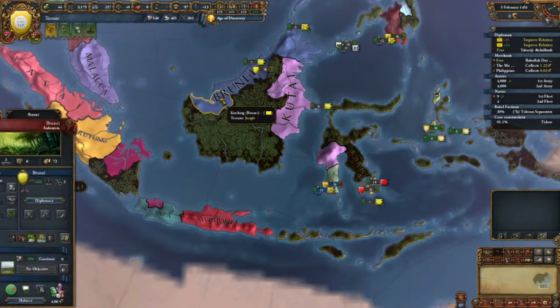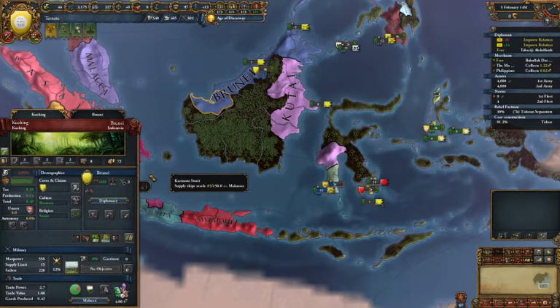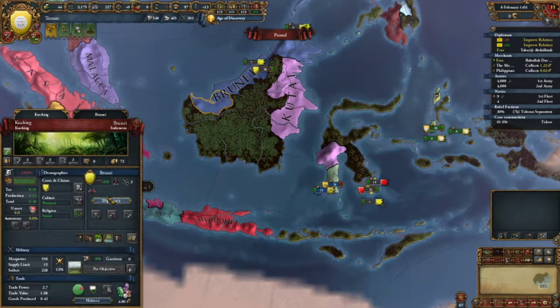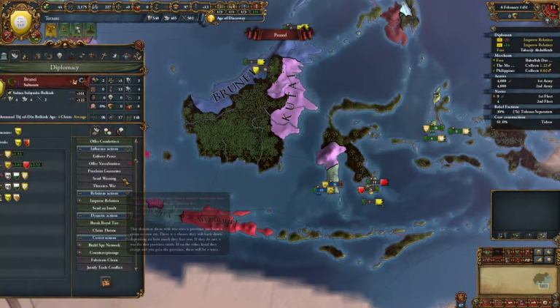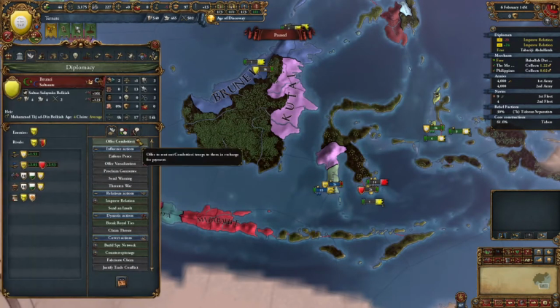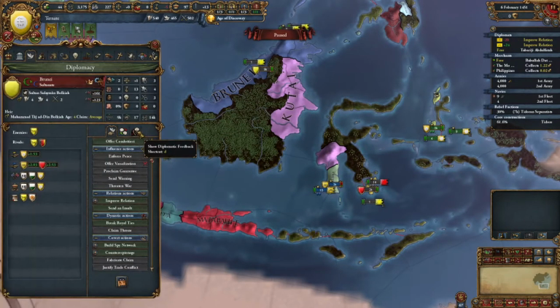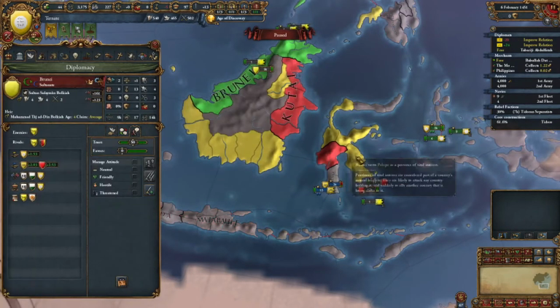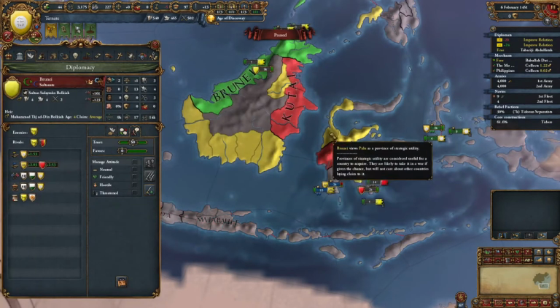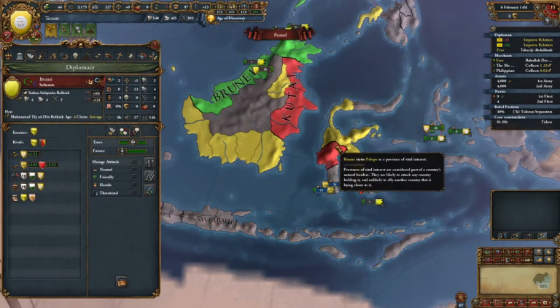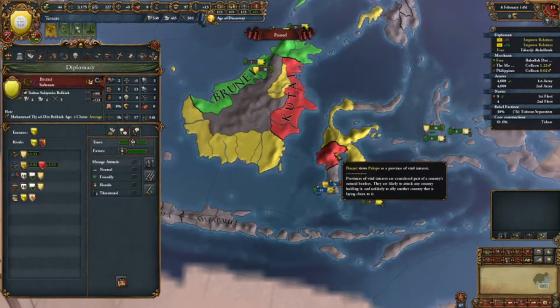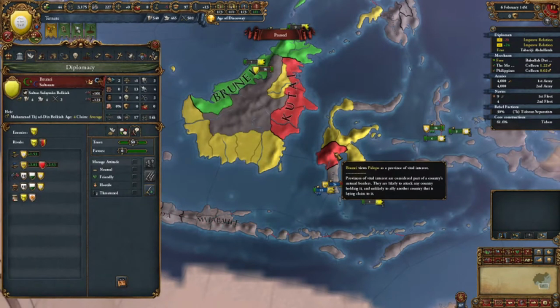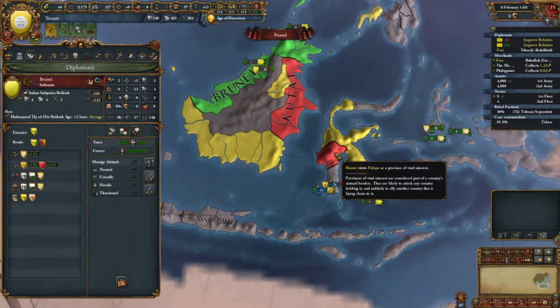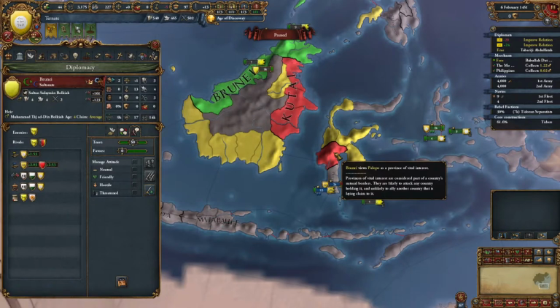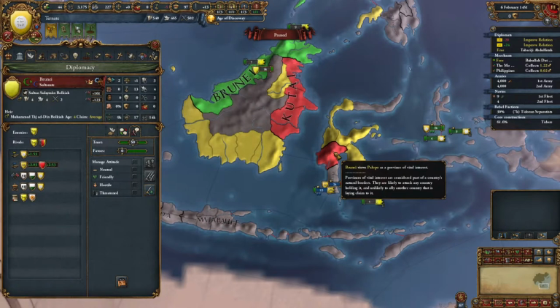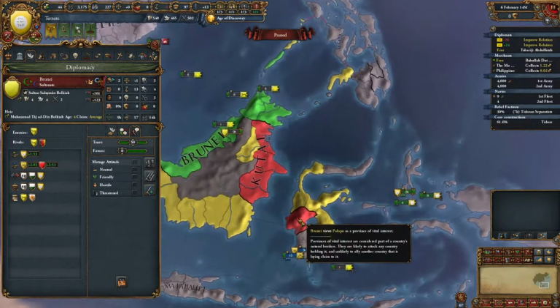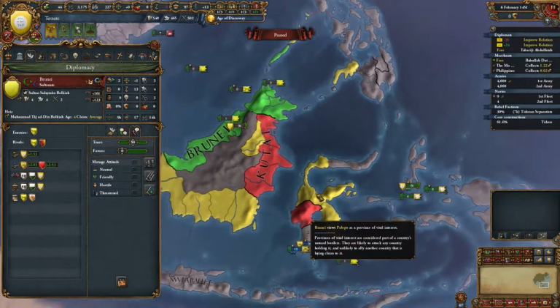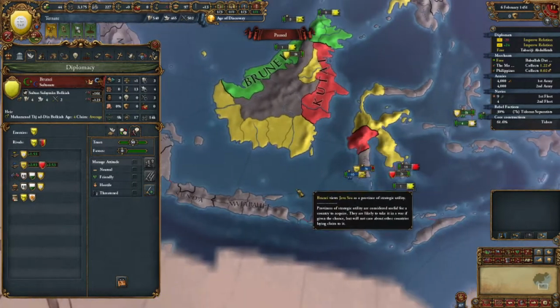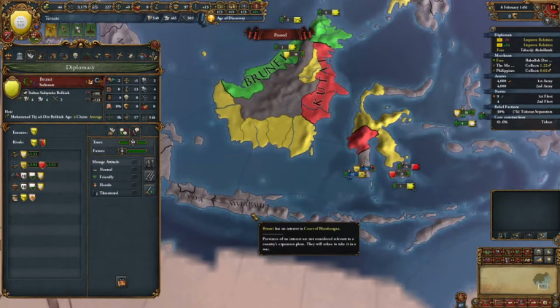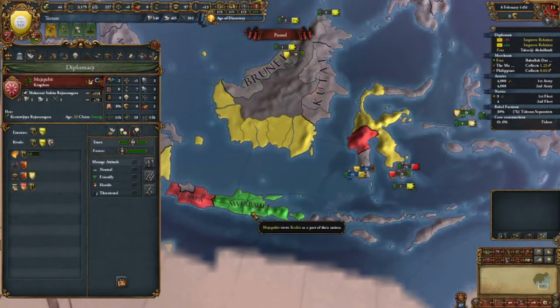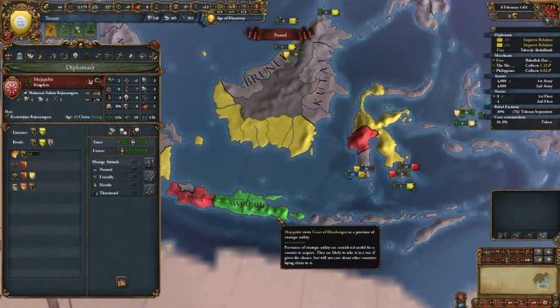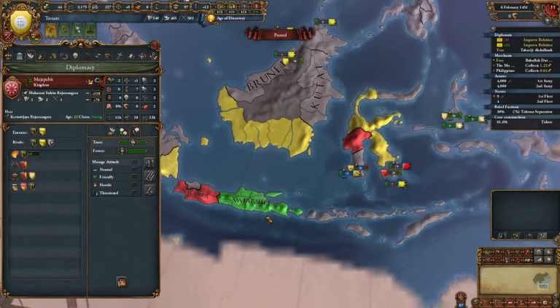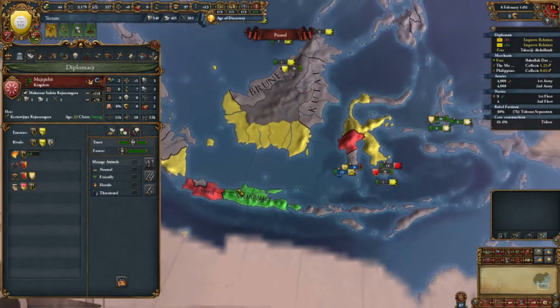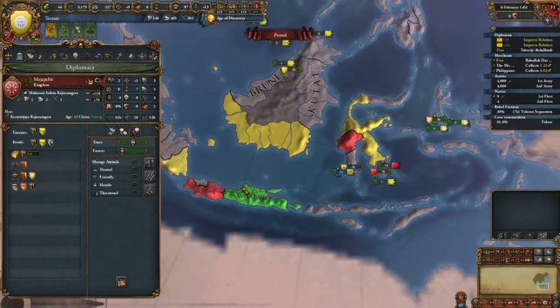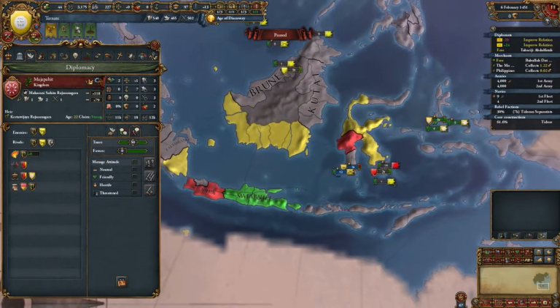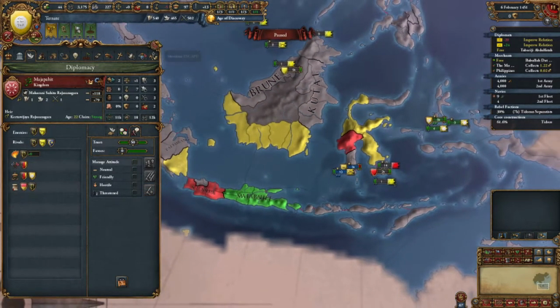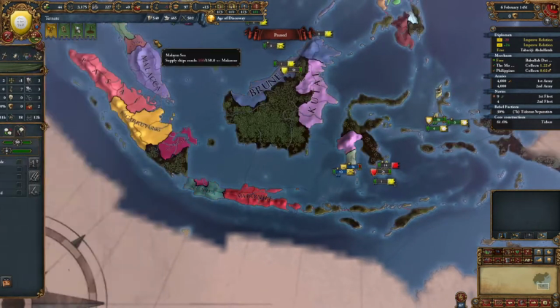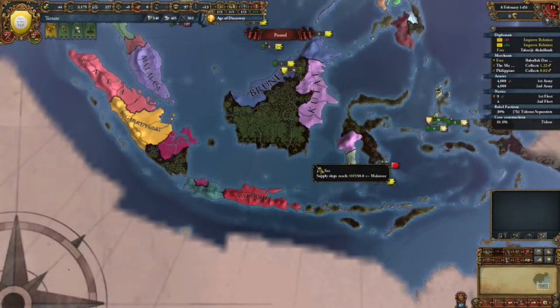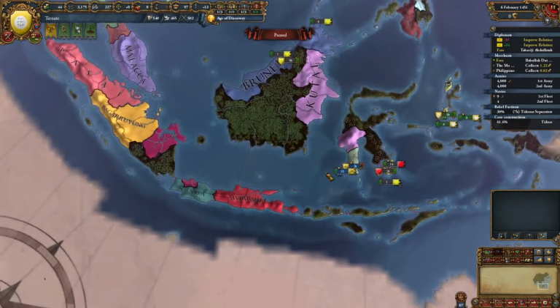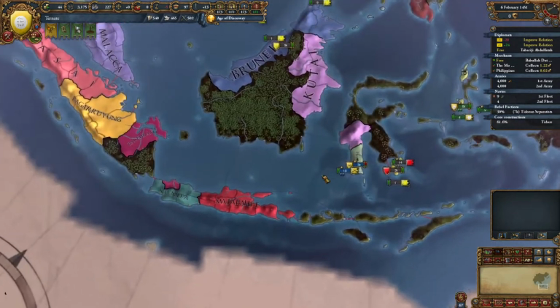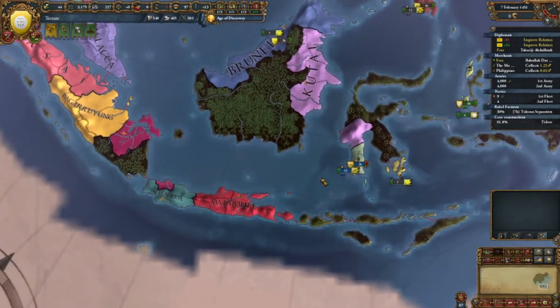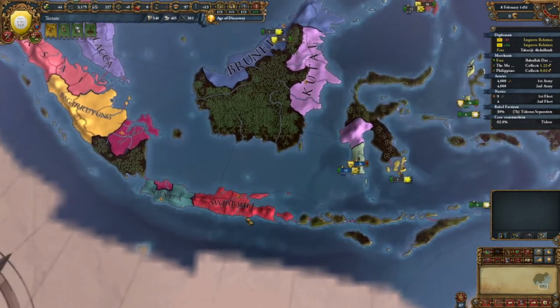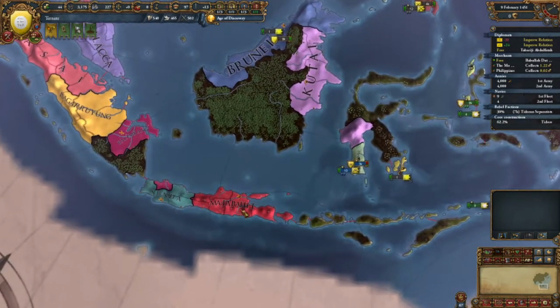Brunei probably doesn't want any of this land here - actually, they want it all. Brunei wants it all. The AI apparently wants it all, so it is what it is.